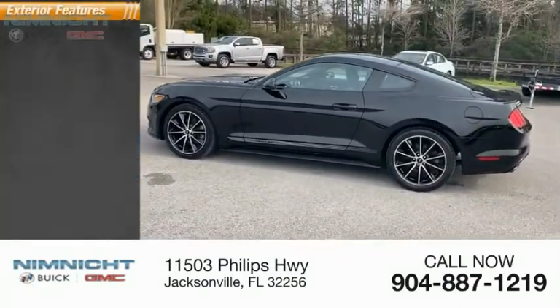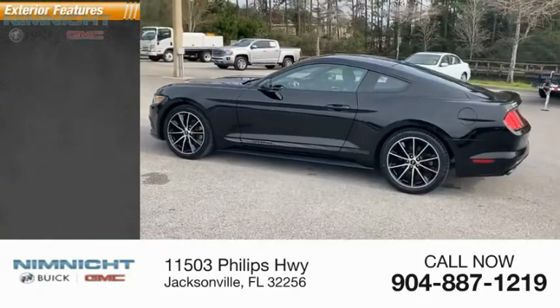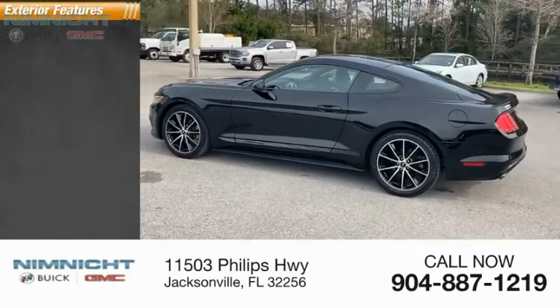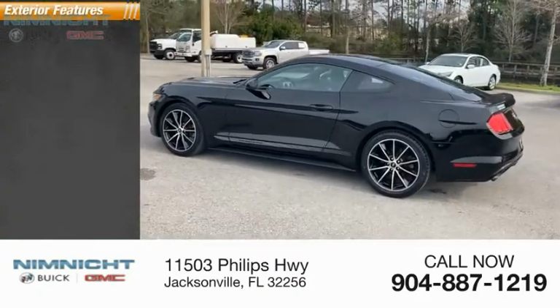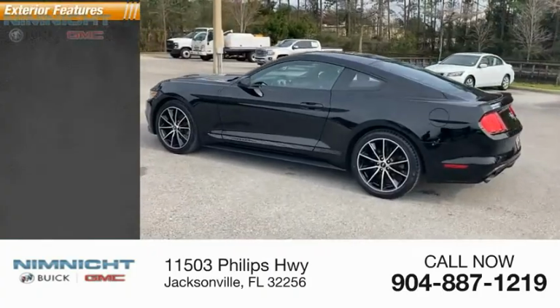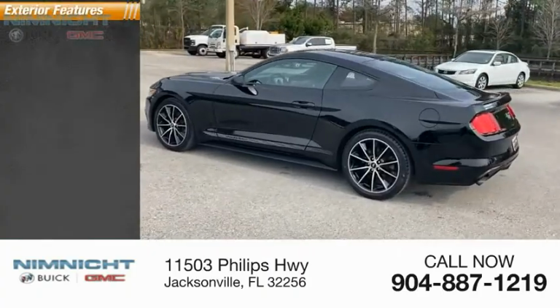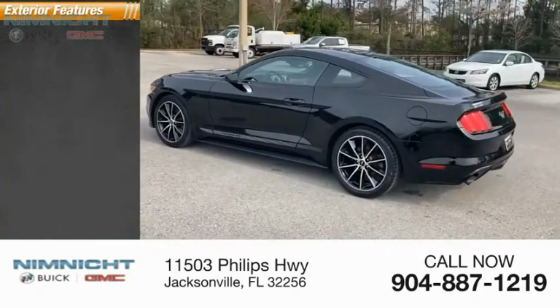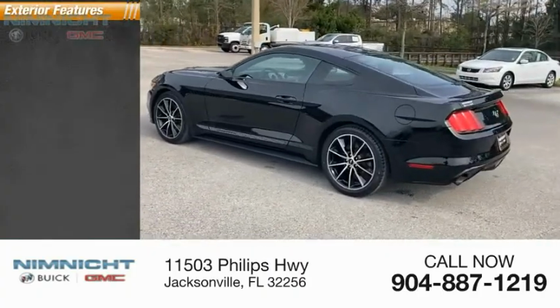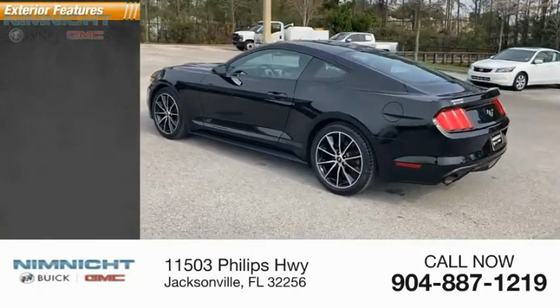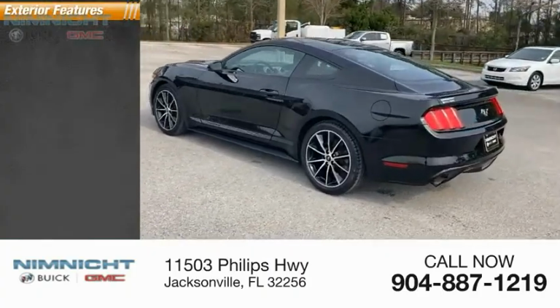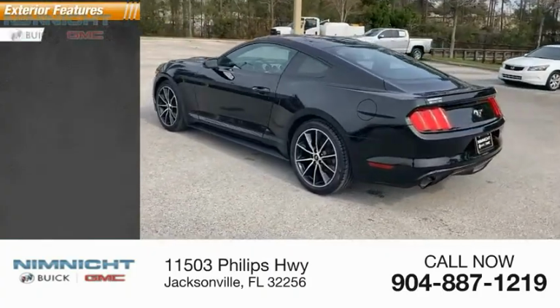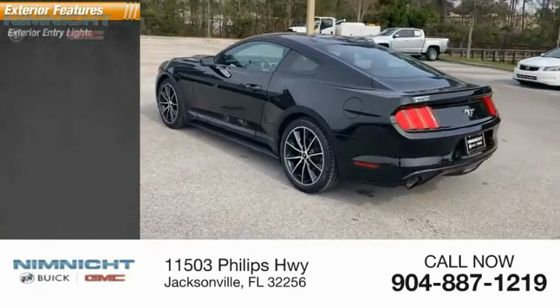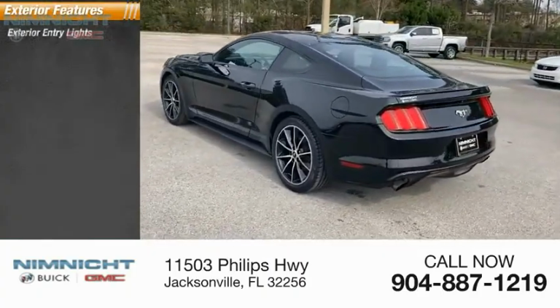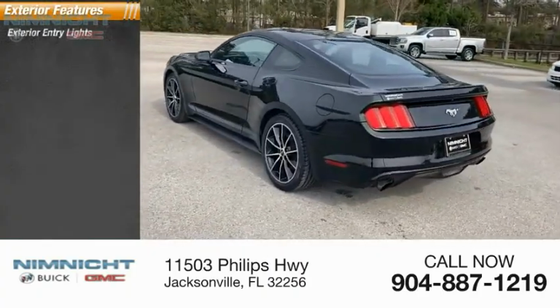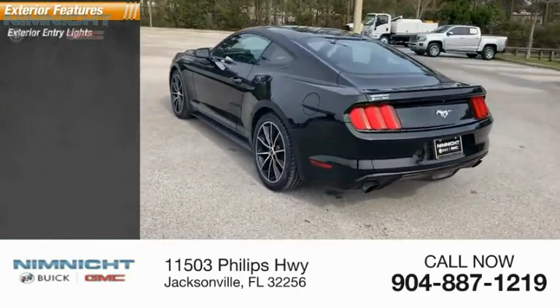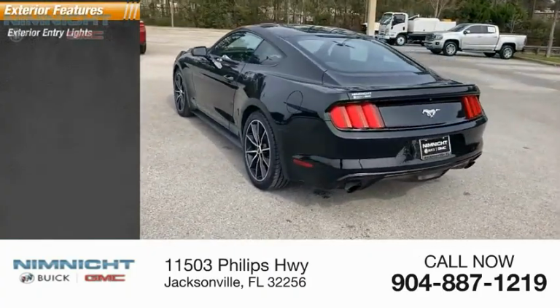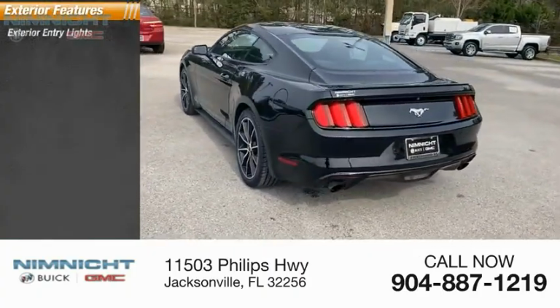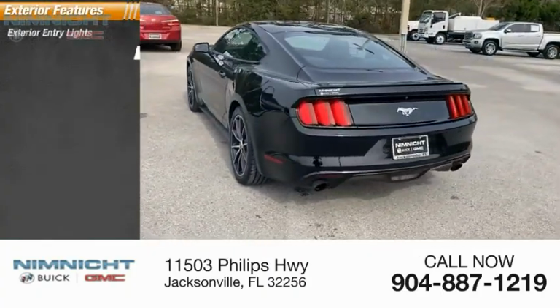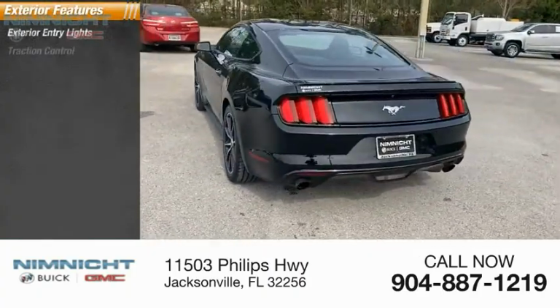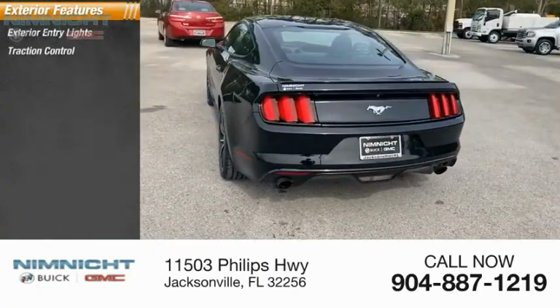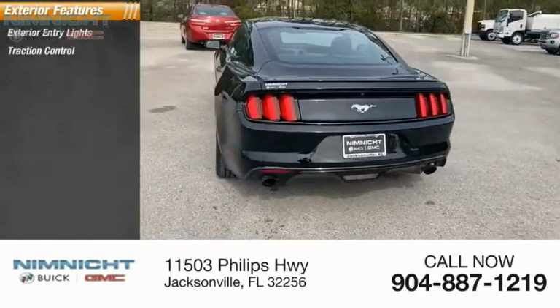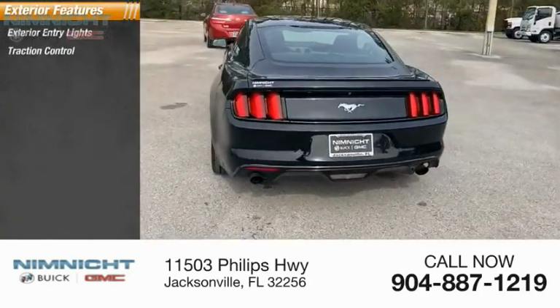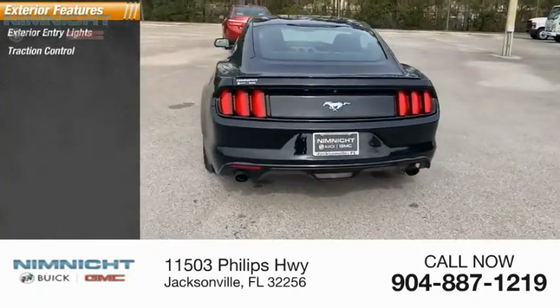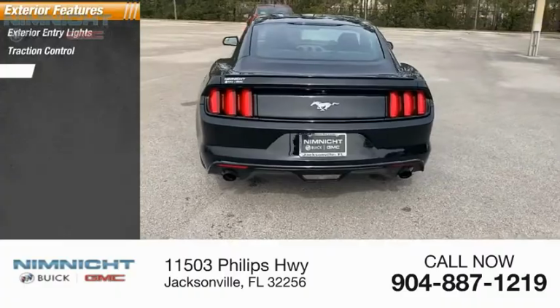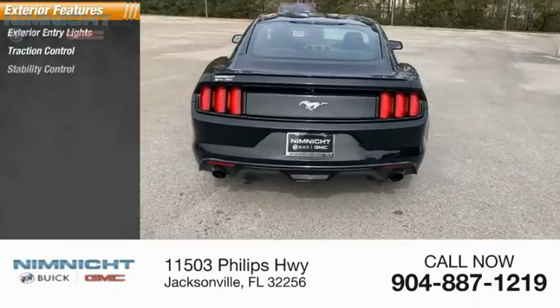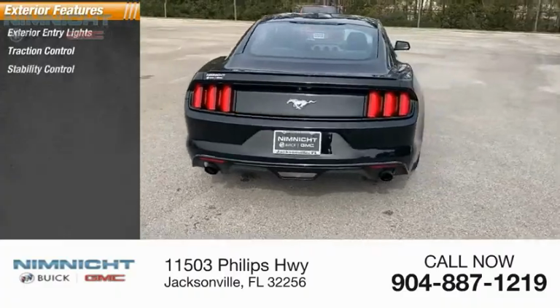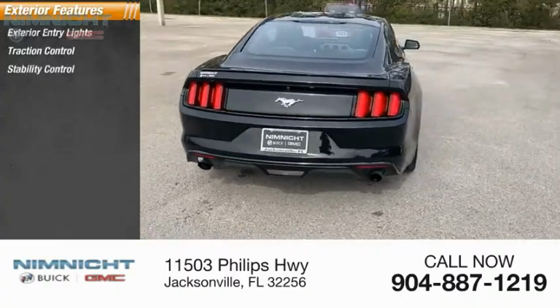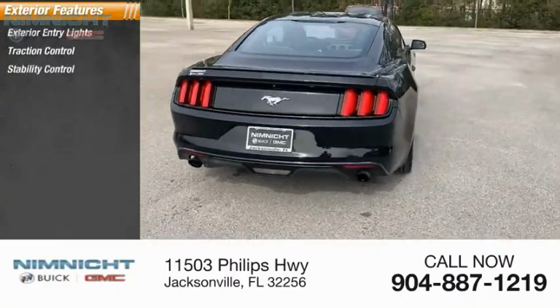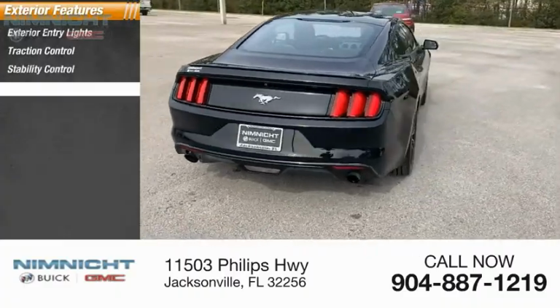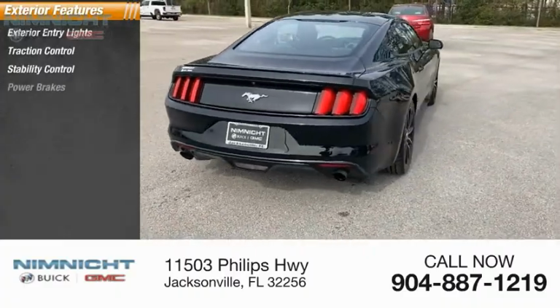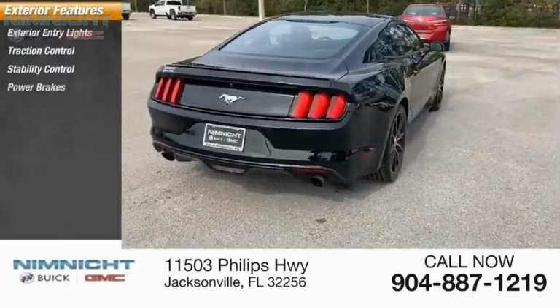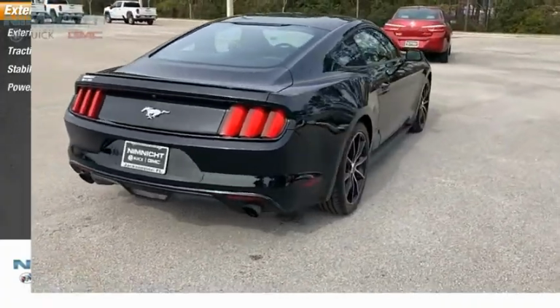Here are some of this vehicle's great options: exterior entry lights, traction control, stability control, power brakes.